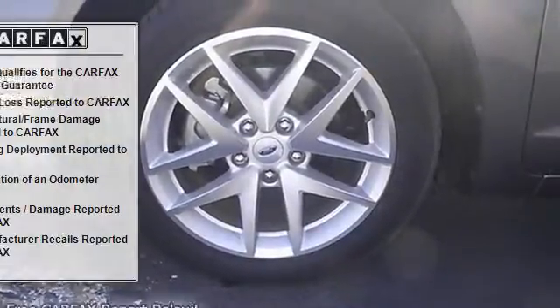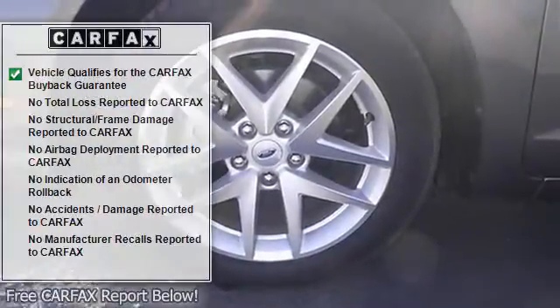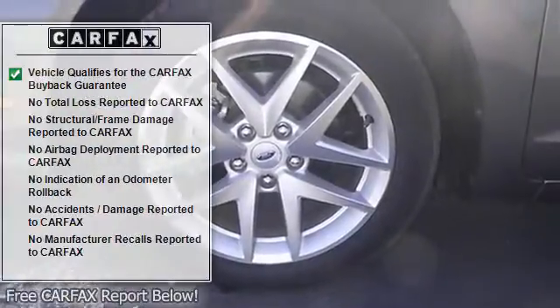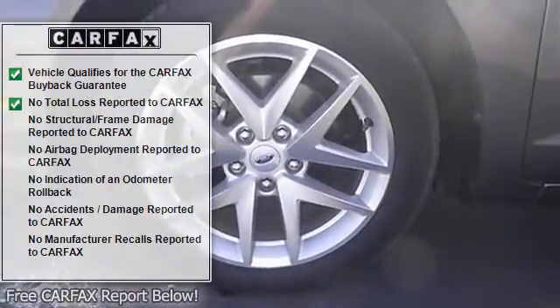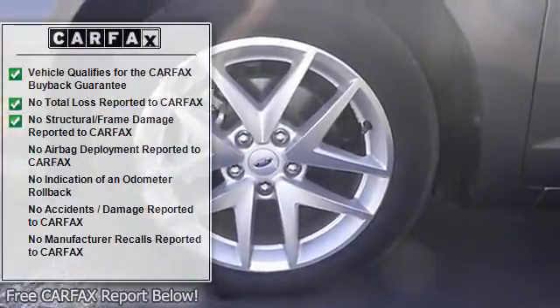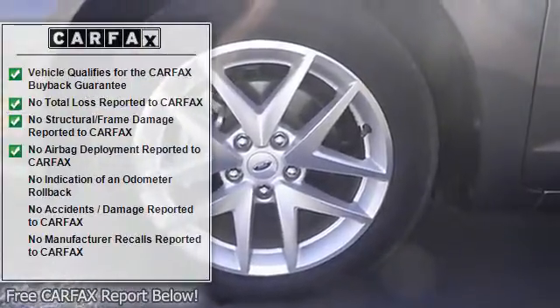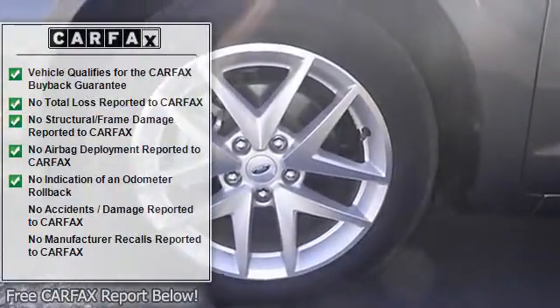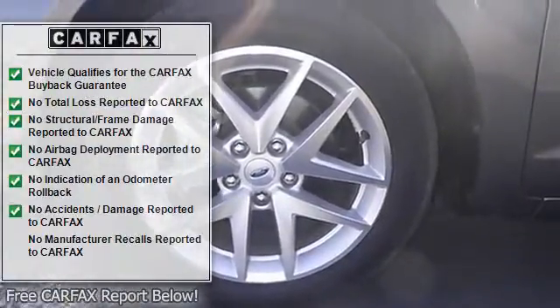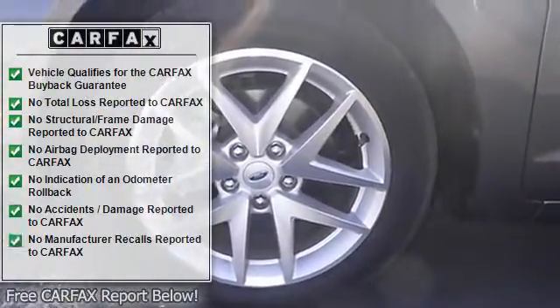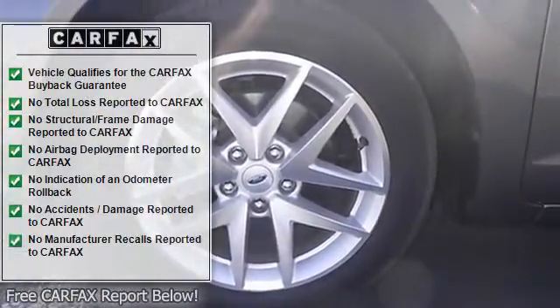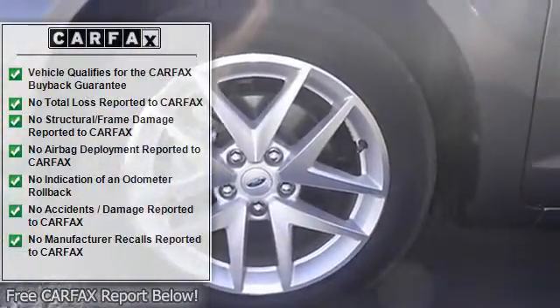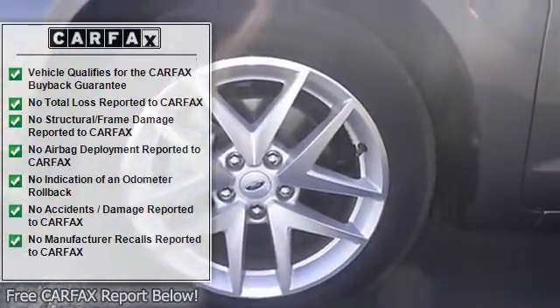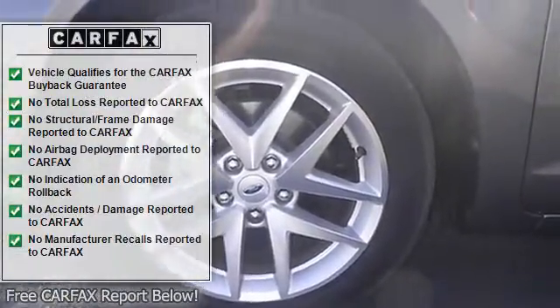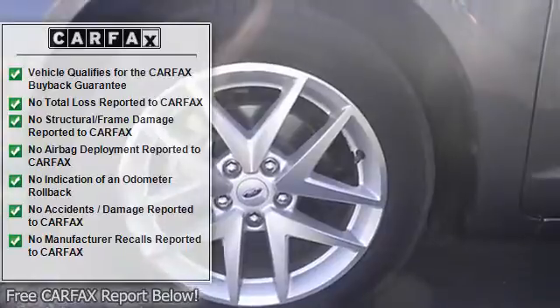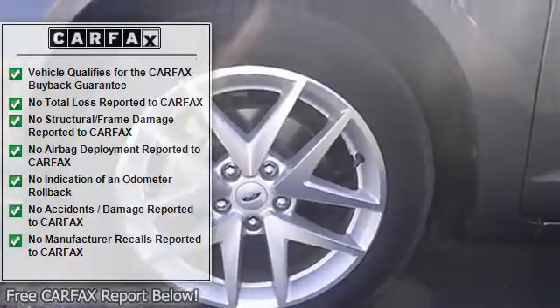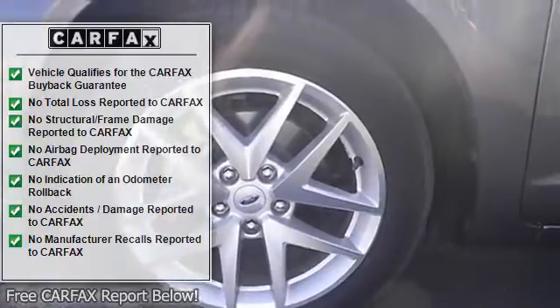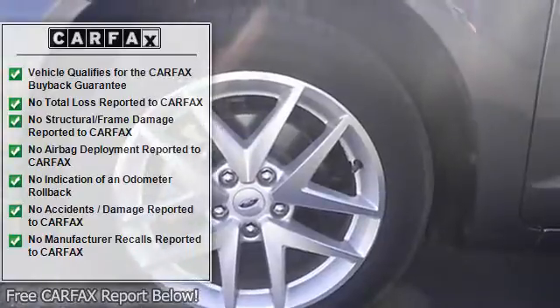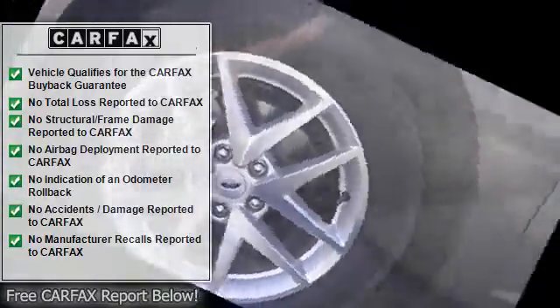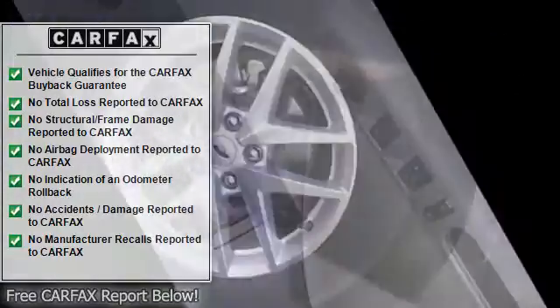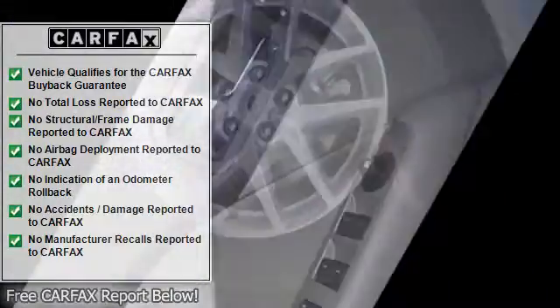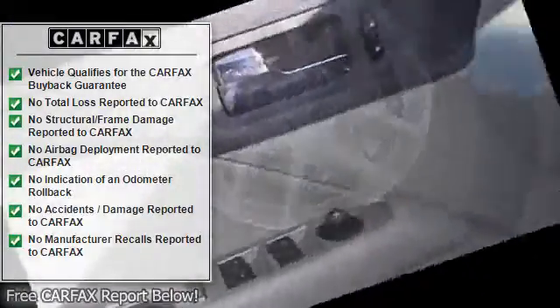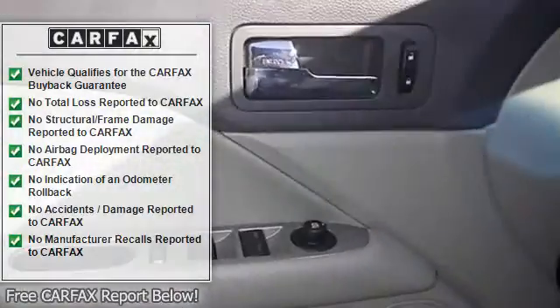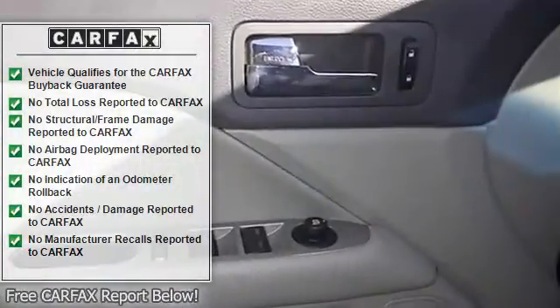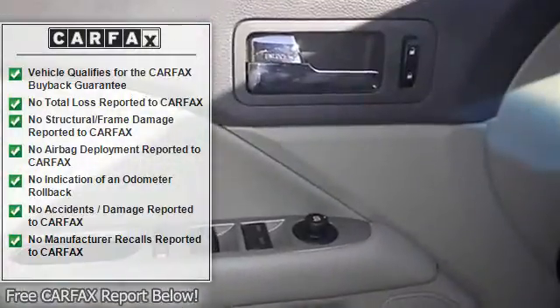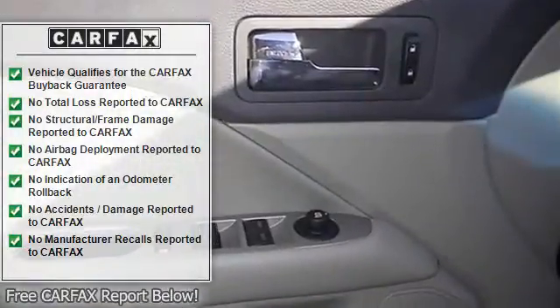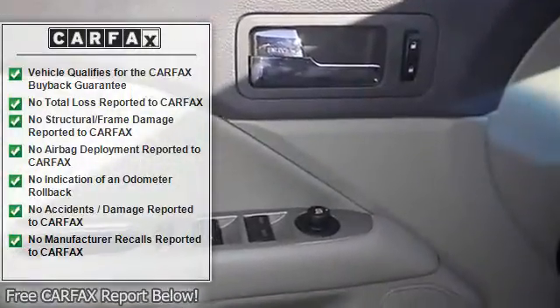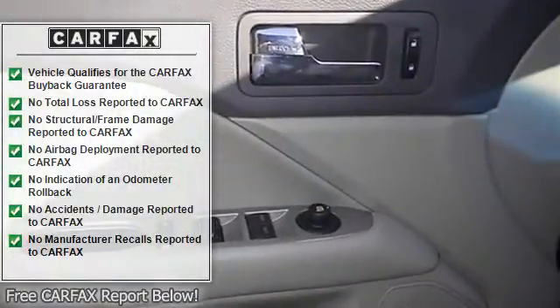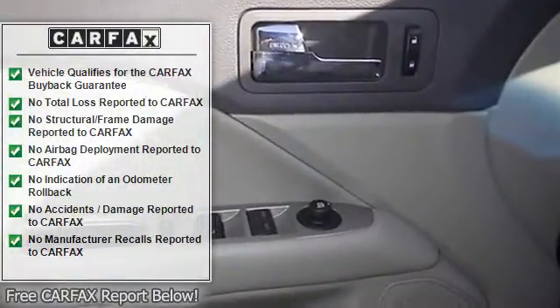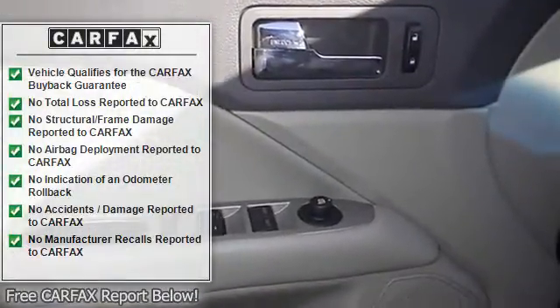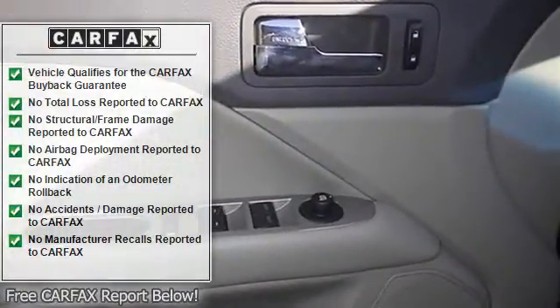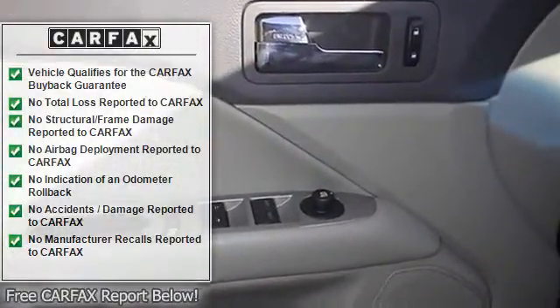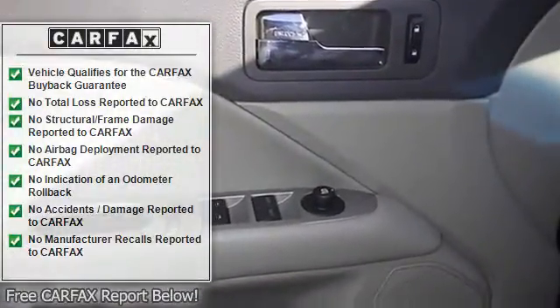Relax in the comfort of features like Leather Seats, Bluetooth, Power Door Locks, Power Windows, and Heated Seats.